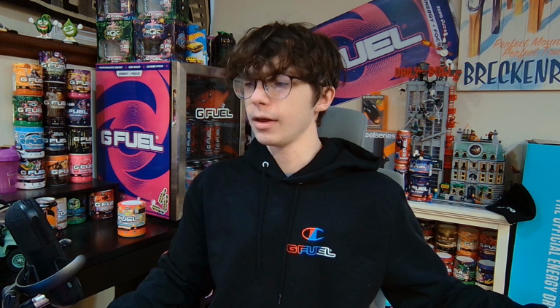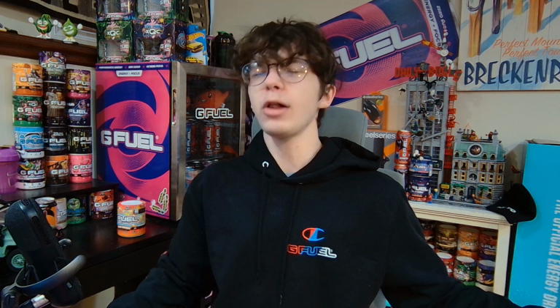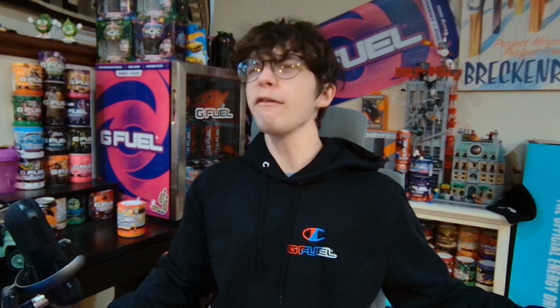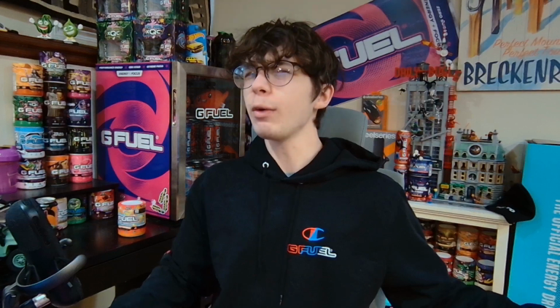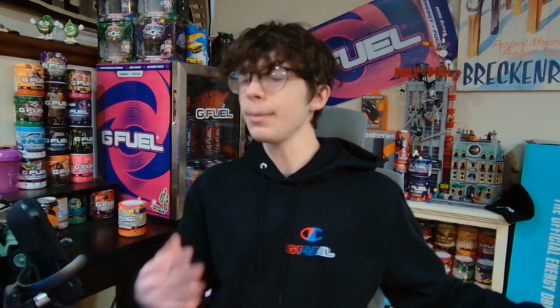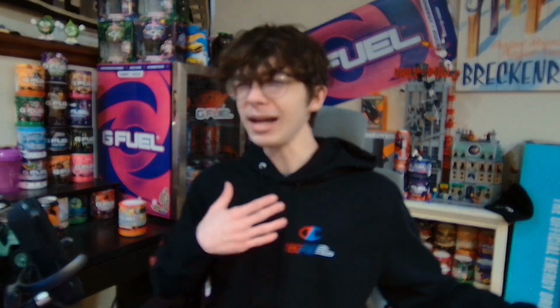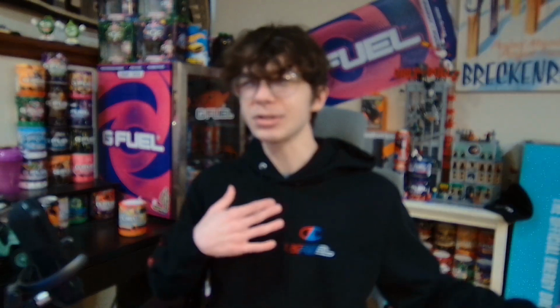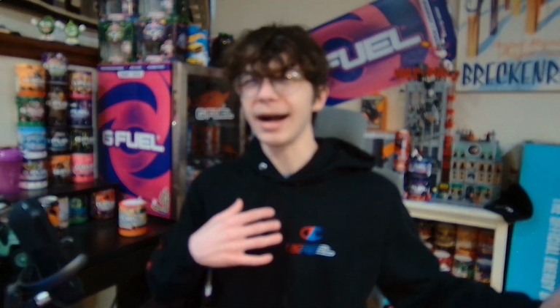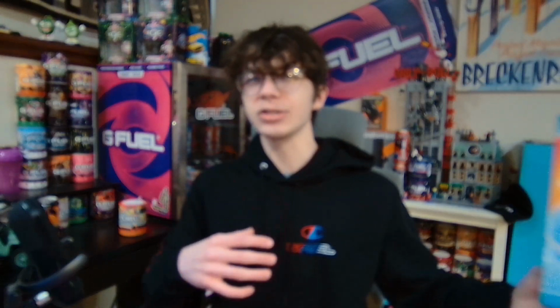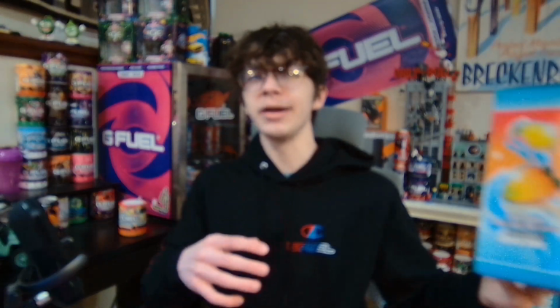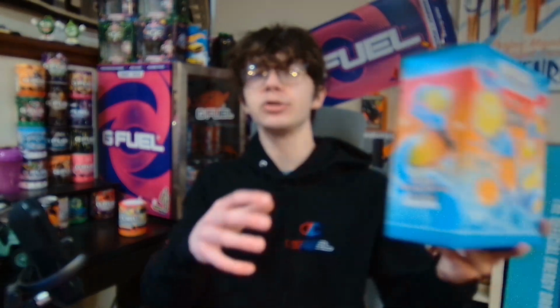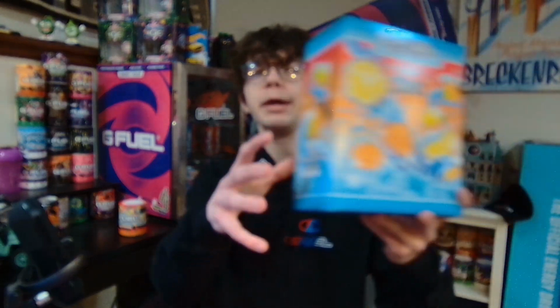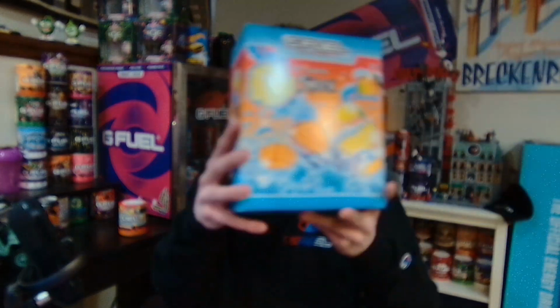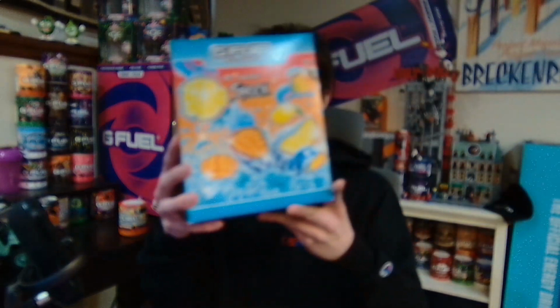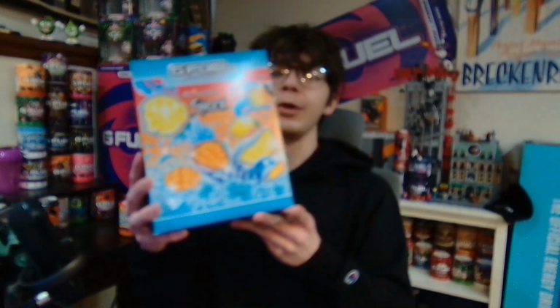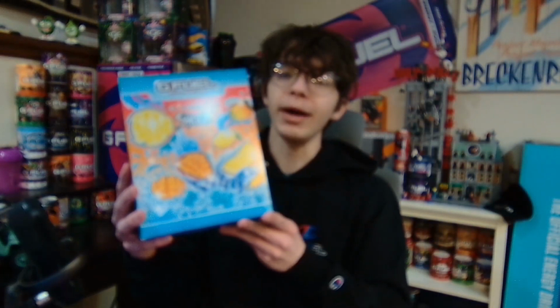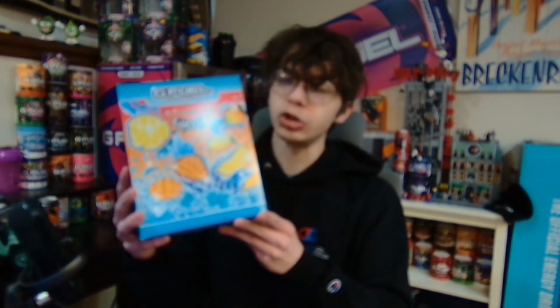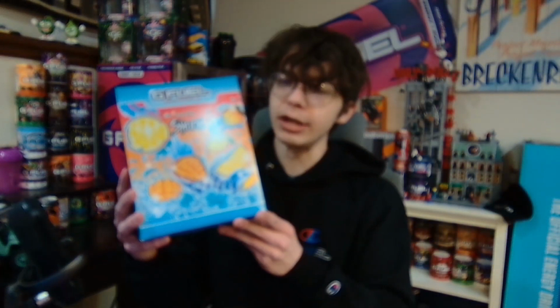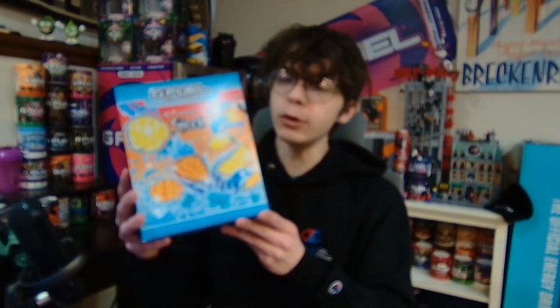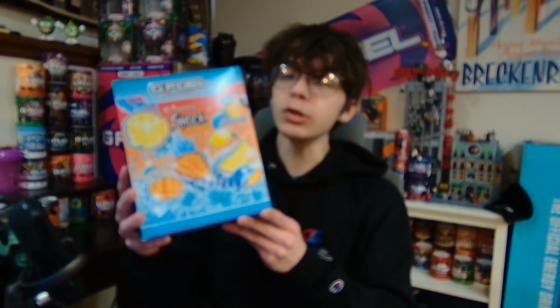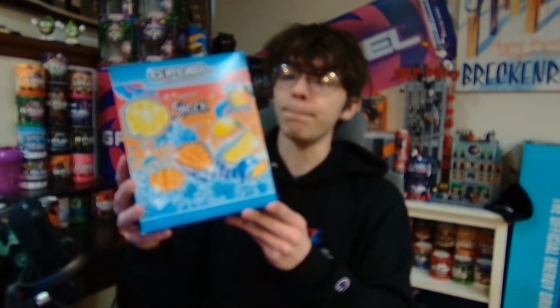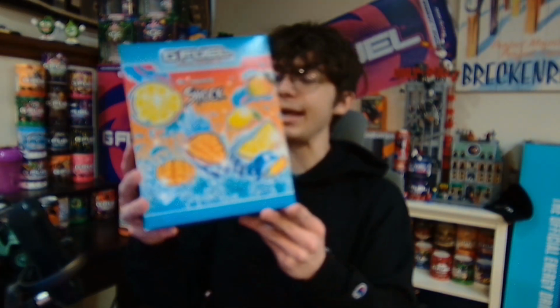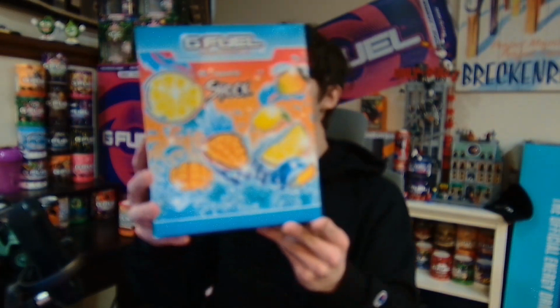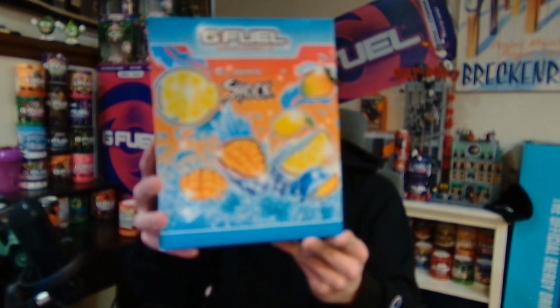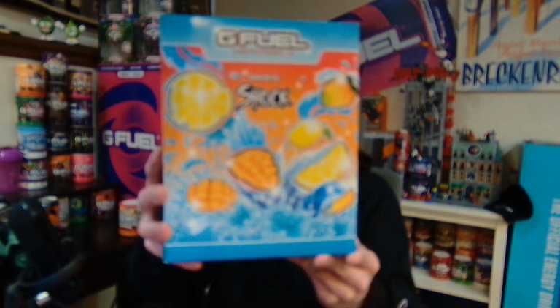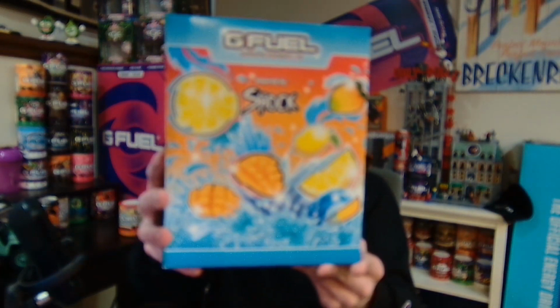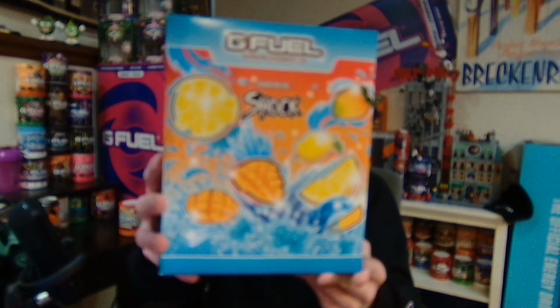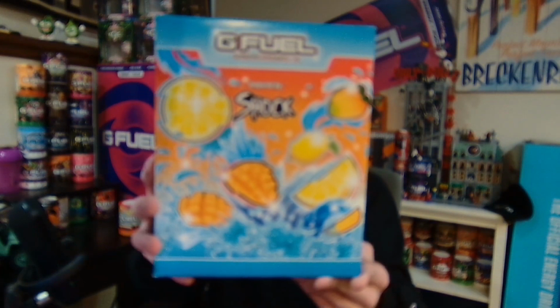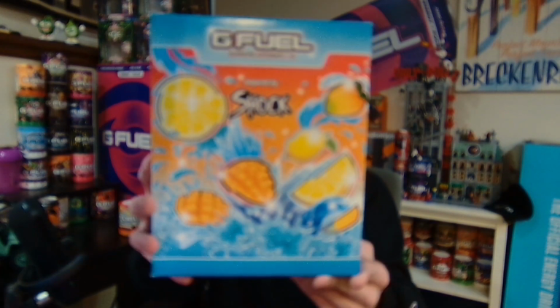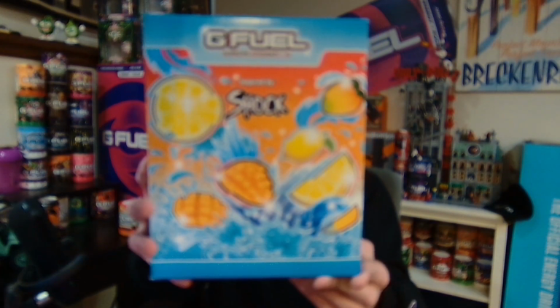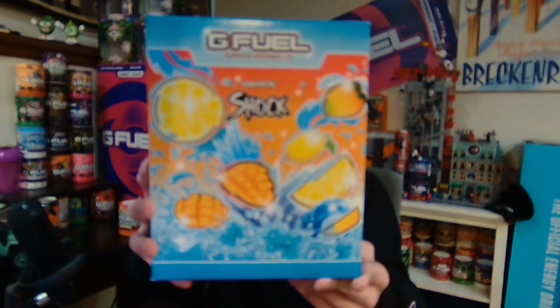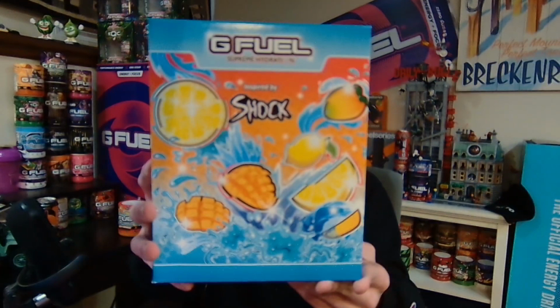Hello everyone, my name is Toxna and today we're going to review G-Fuel's Mango Lemonade Hydration.